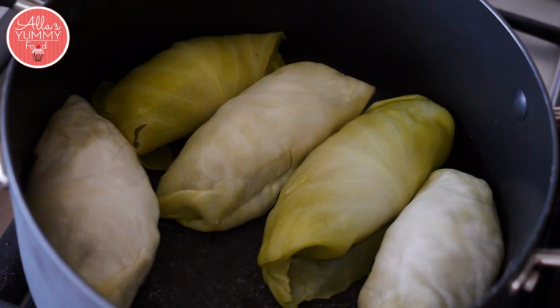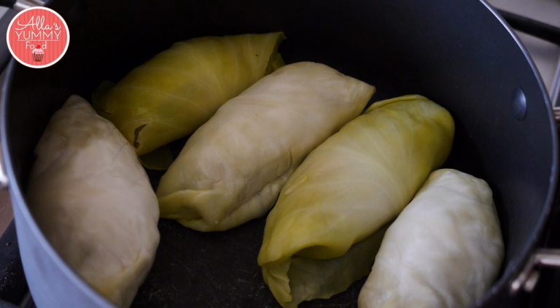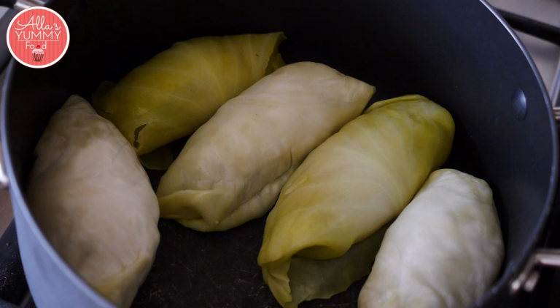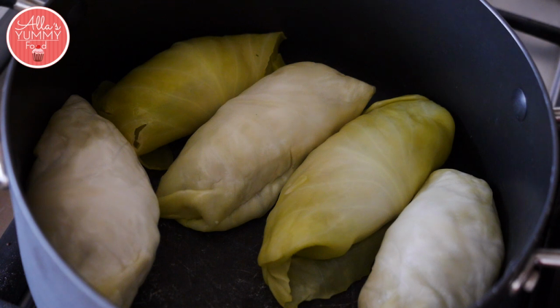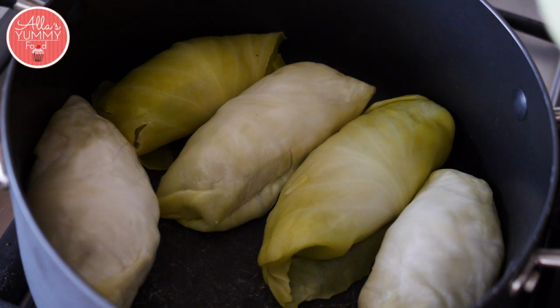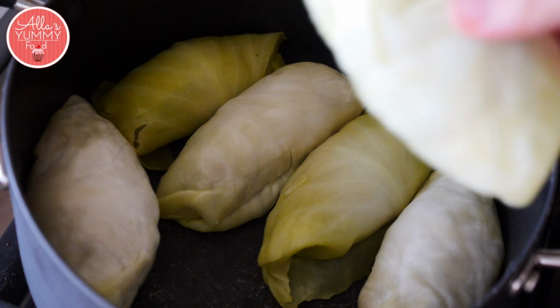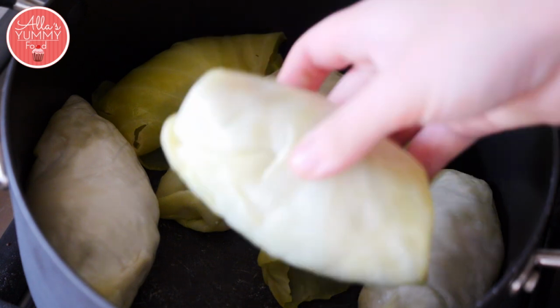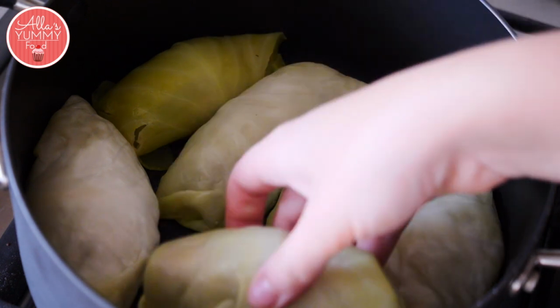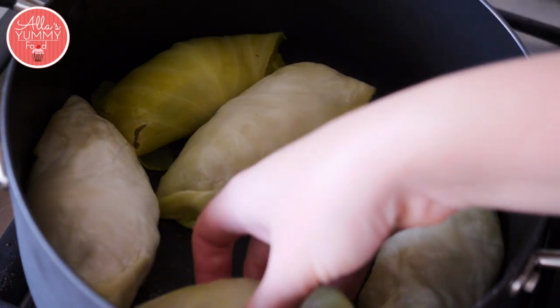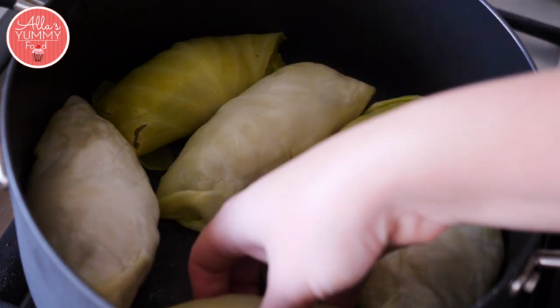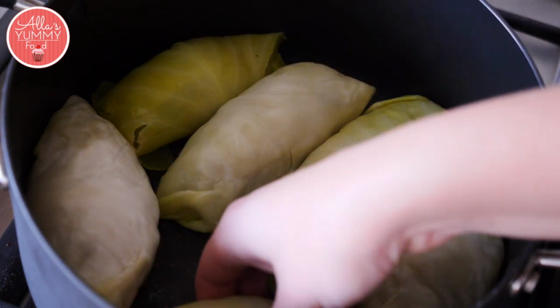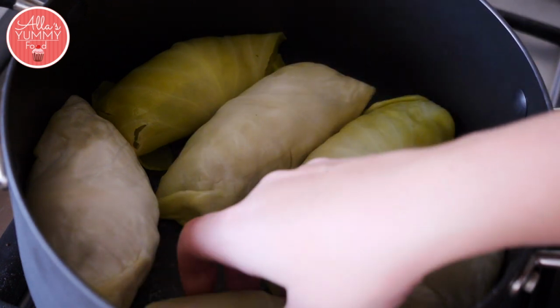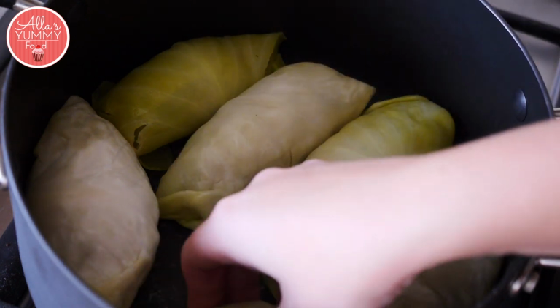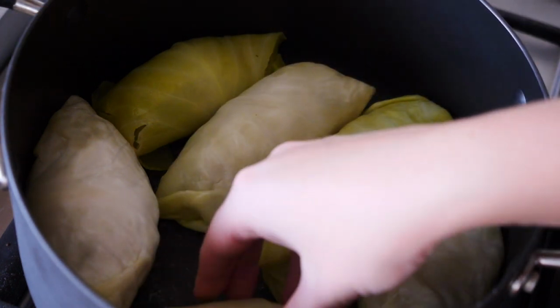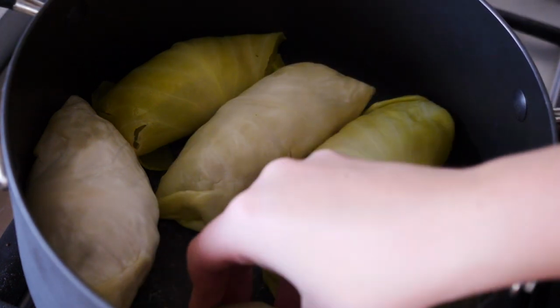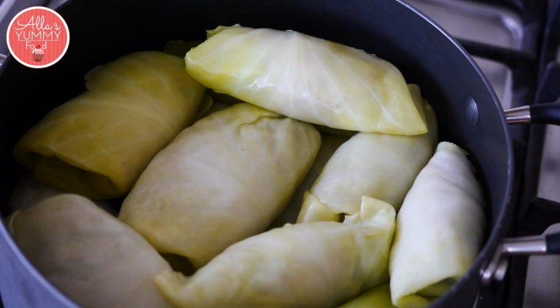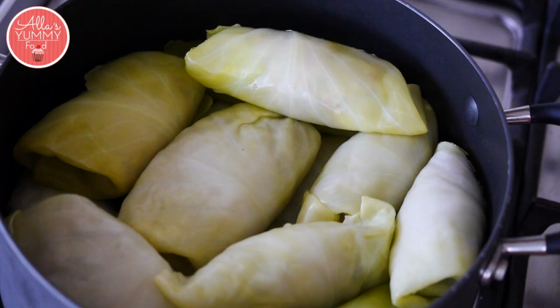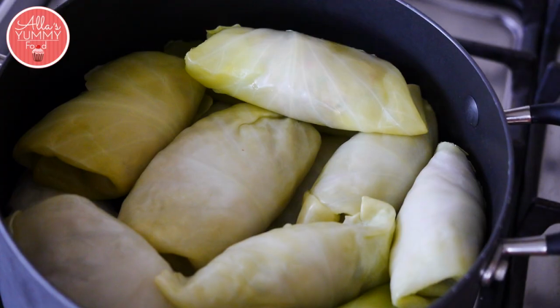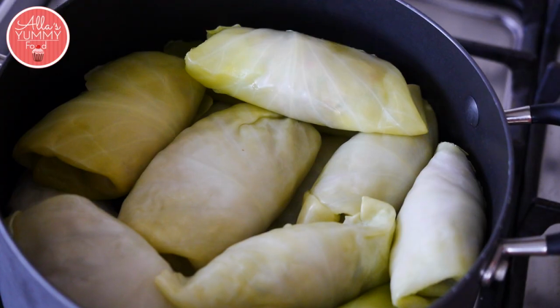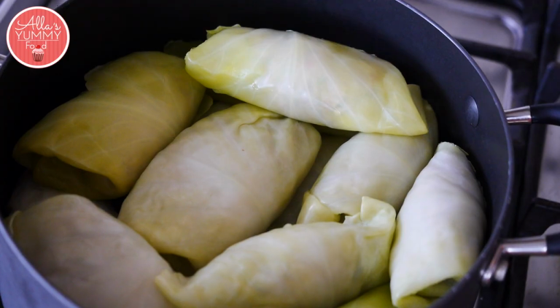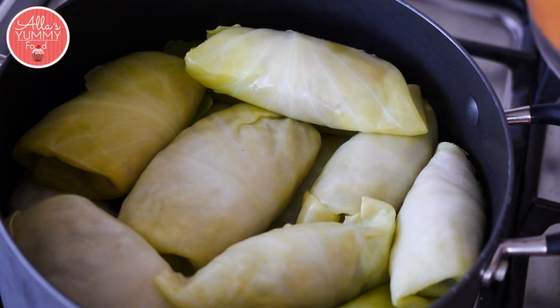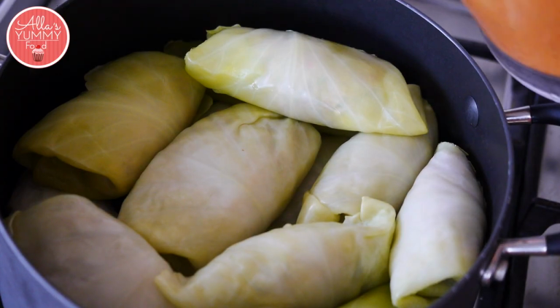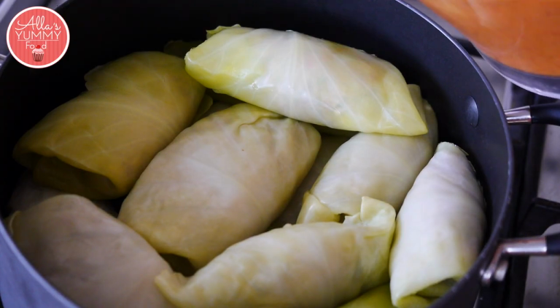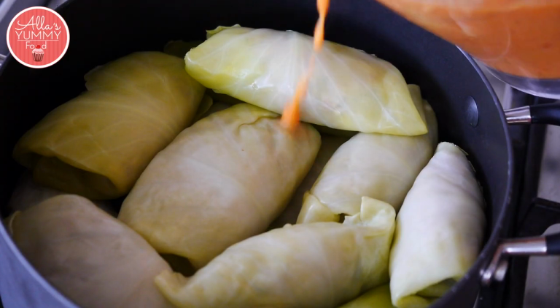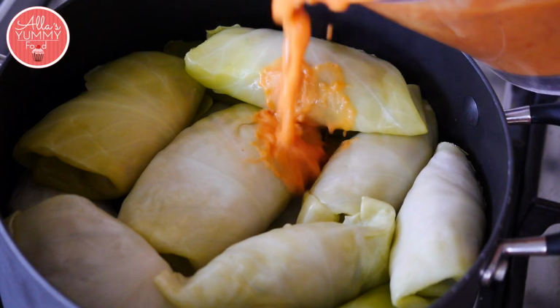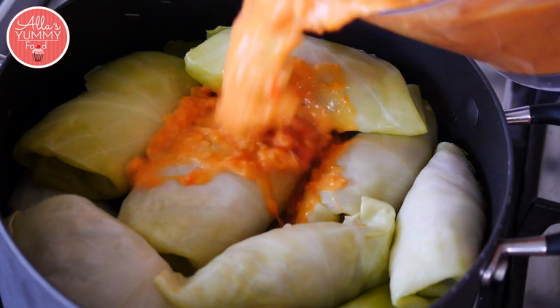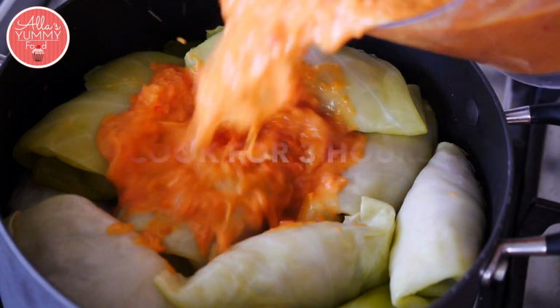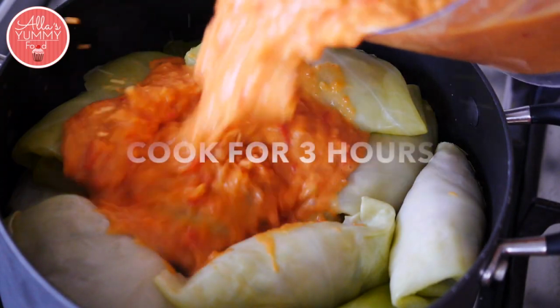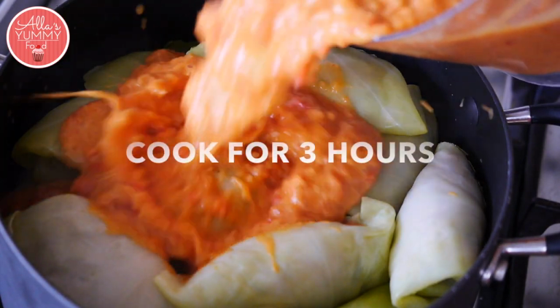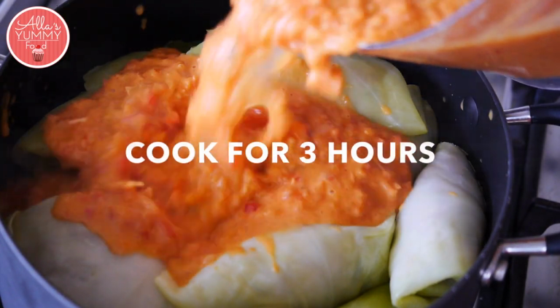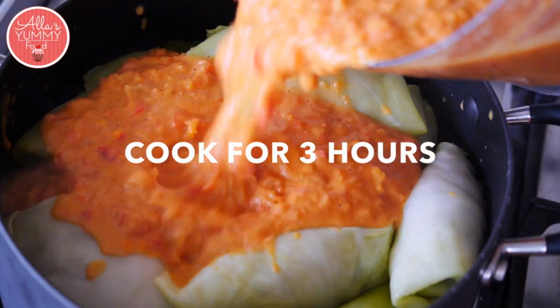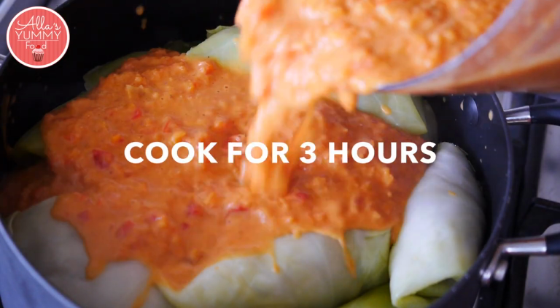Place your голубцы into a deep dish. Now add your tomato sauce on top.